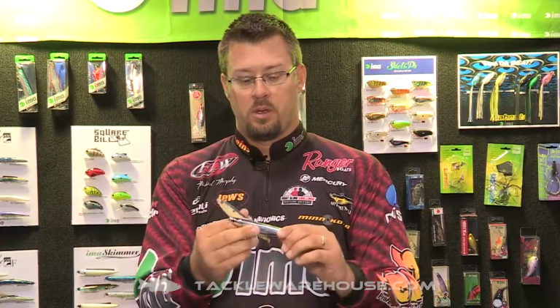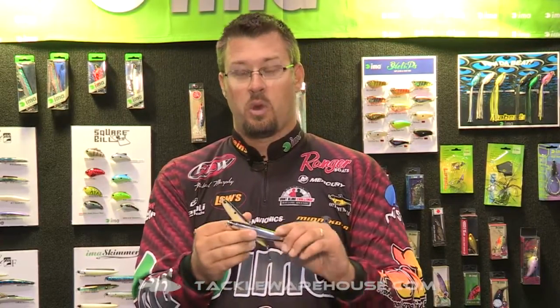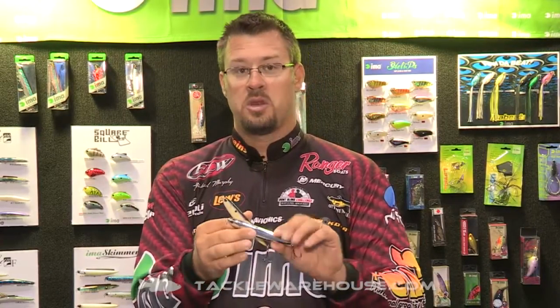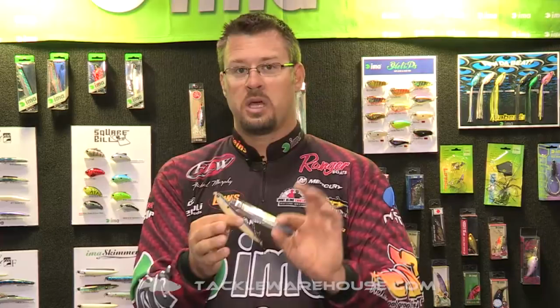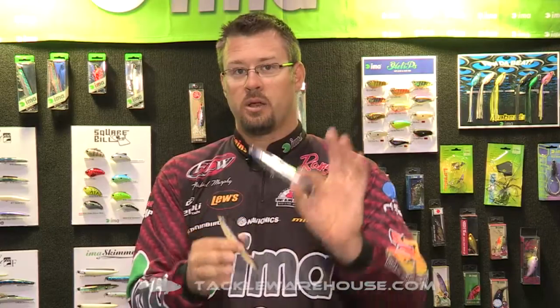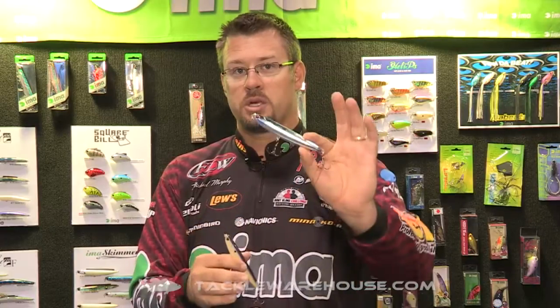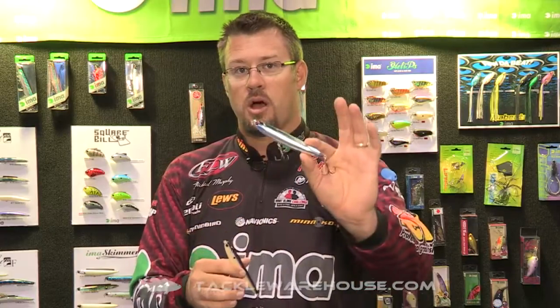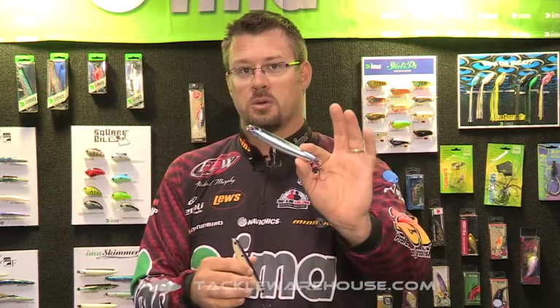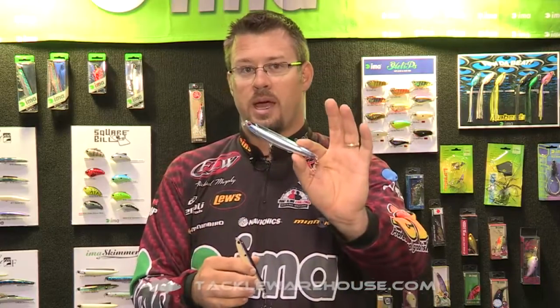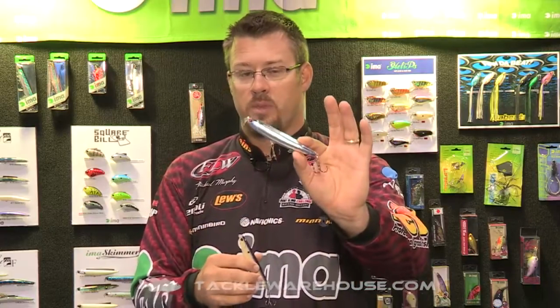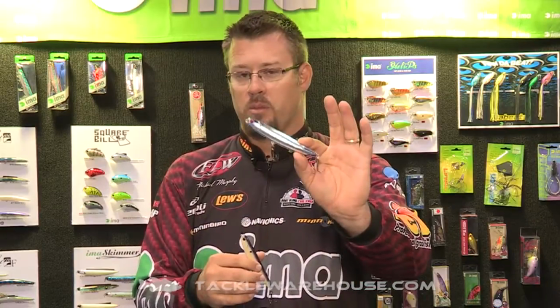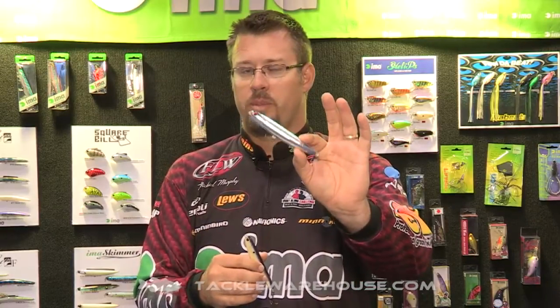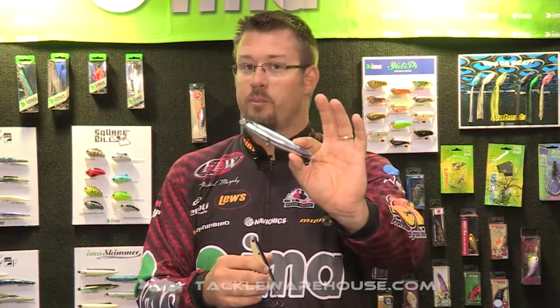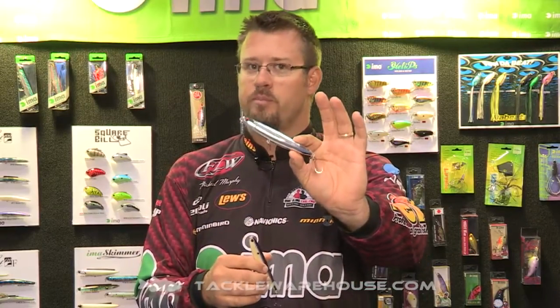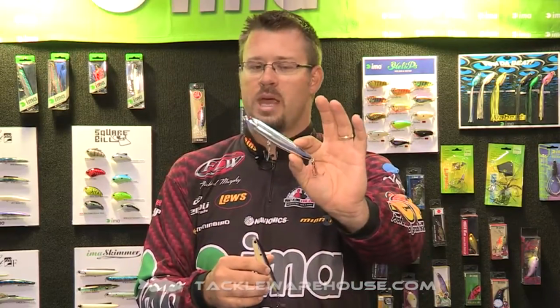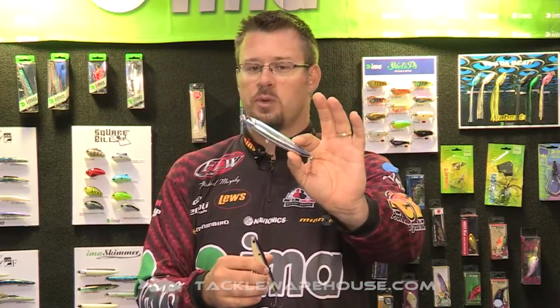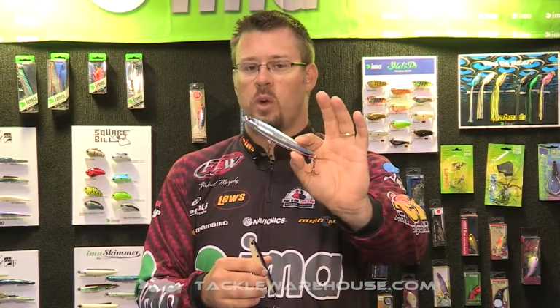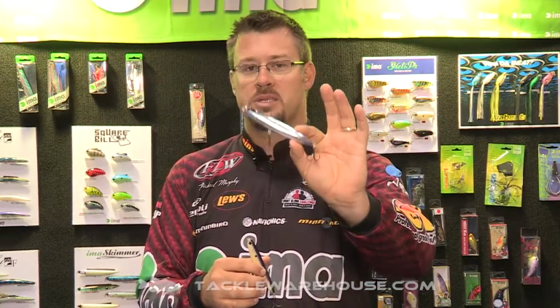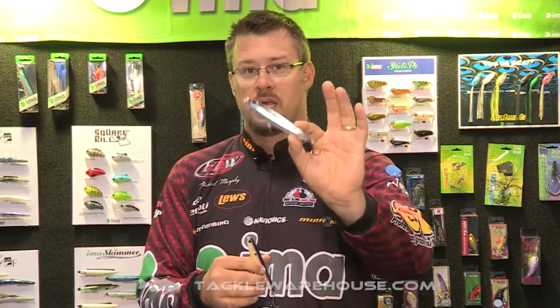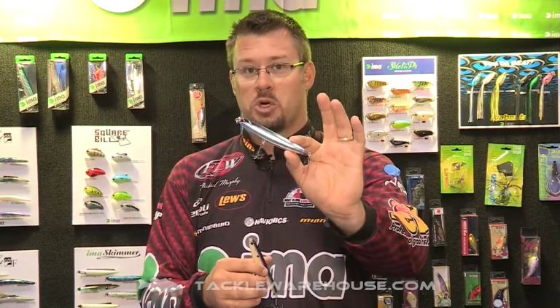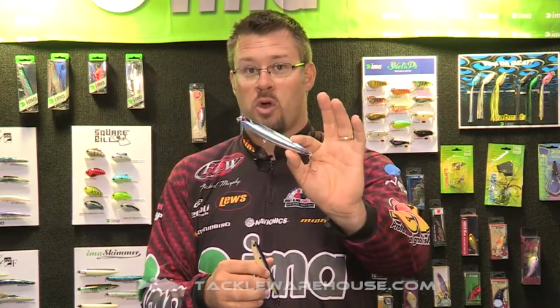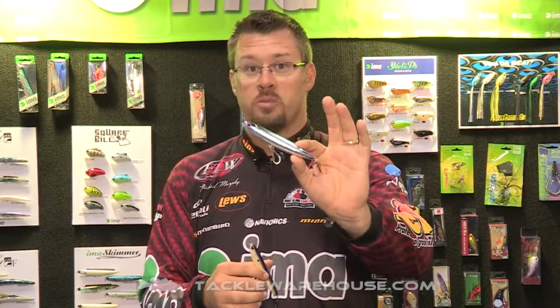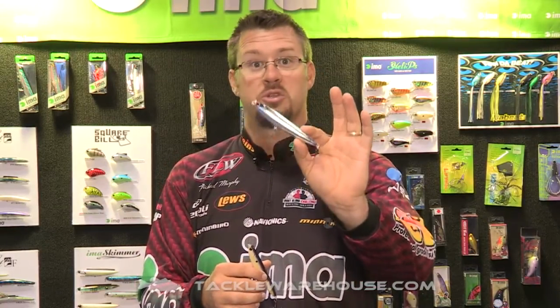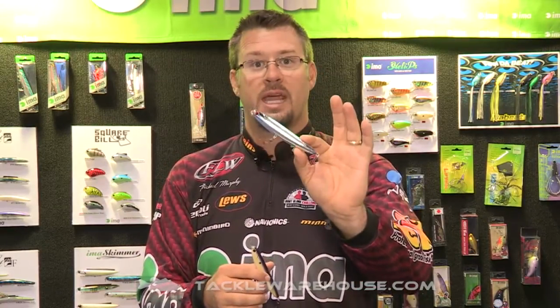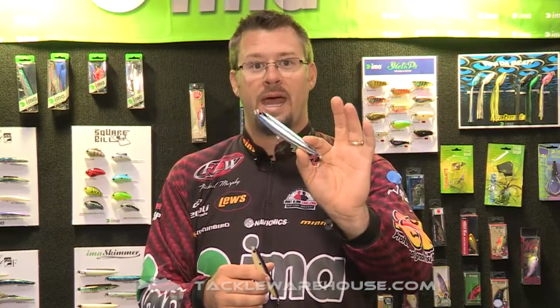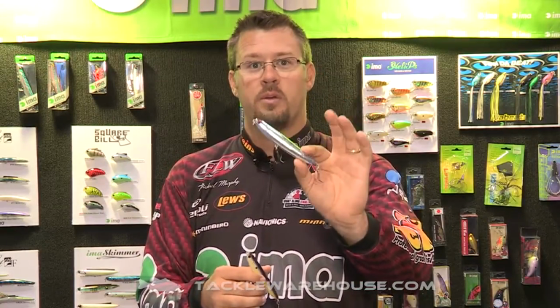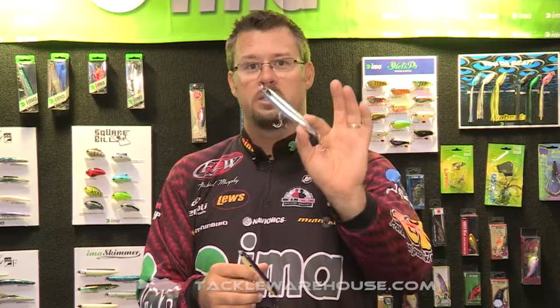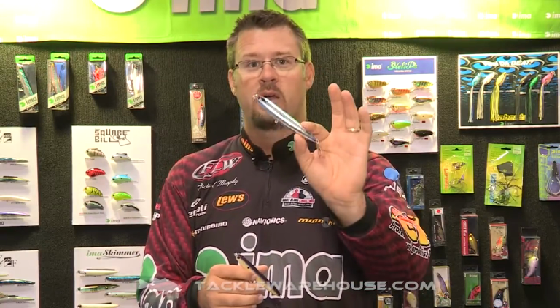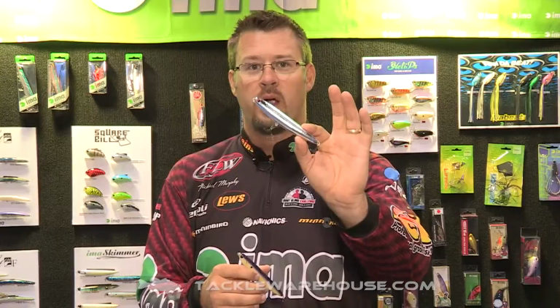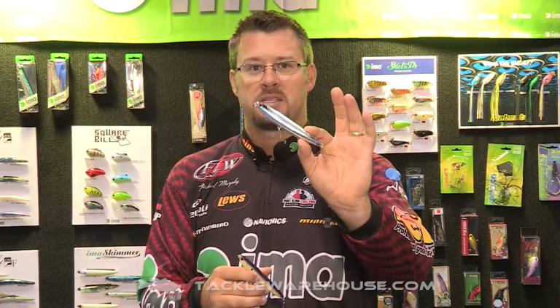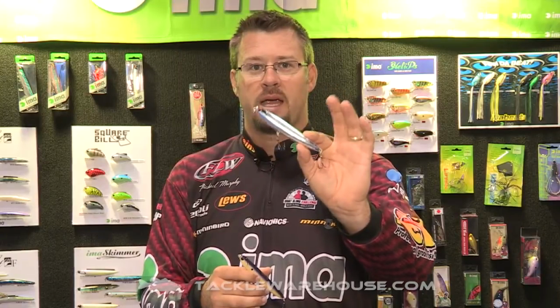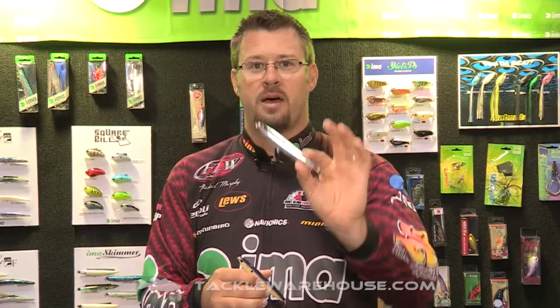One of the new colors, also by major request, is the chrome. So check it out at TackleWarehouse.com.